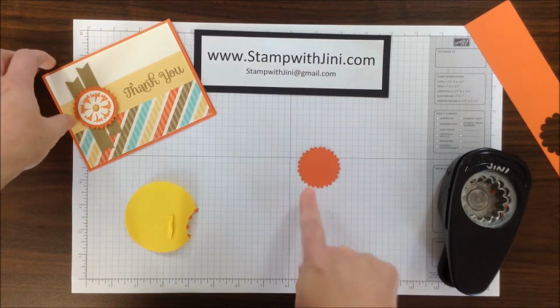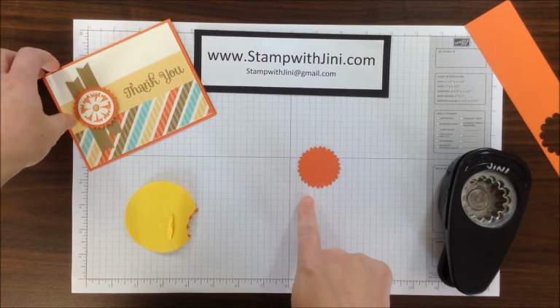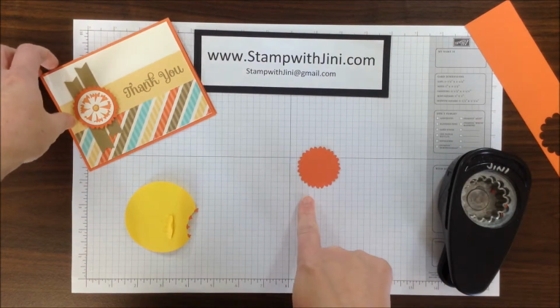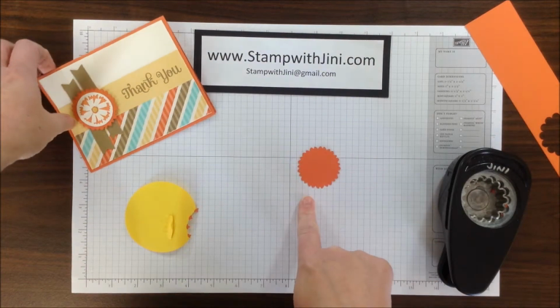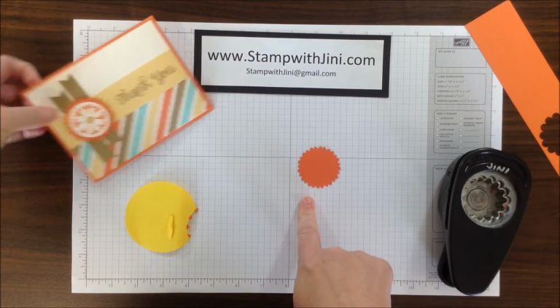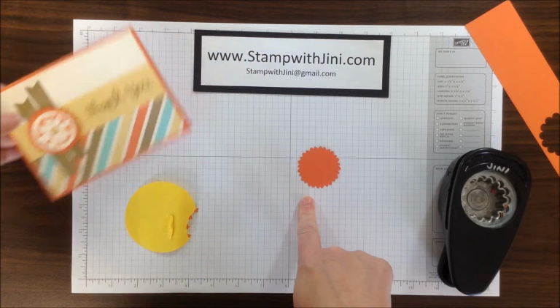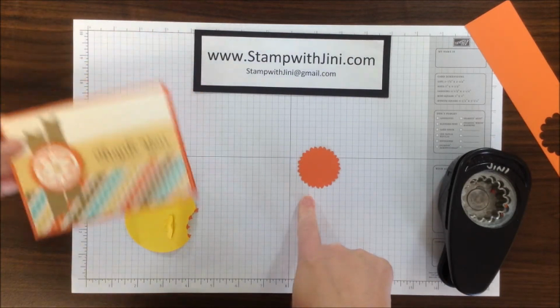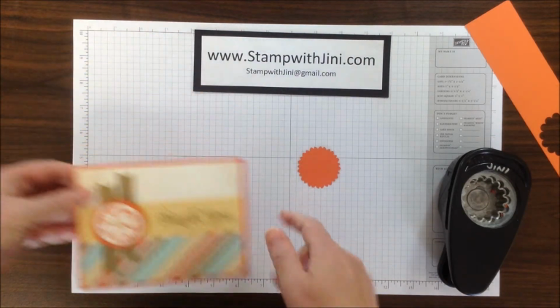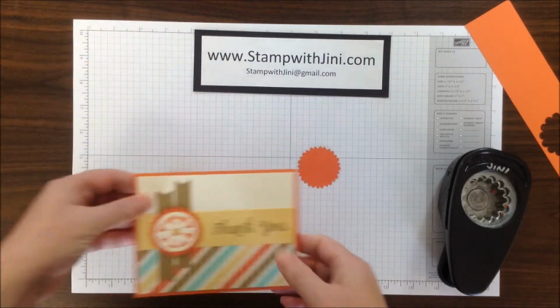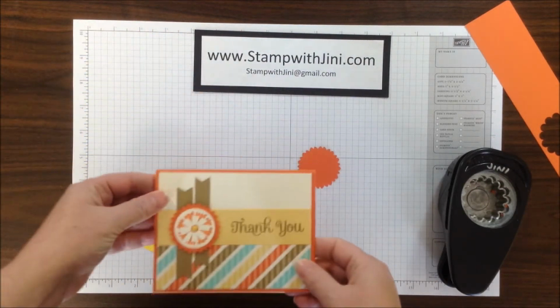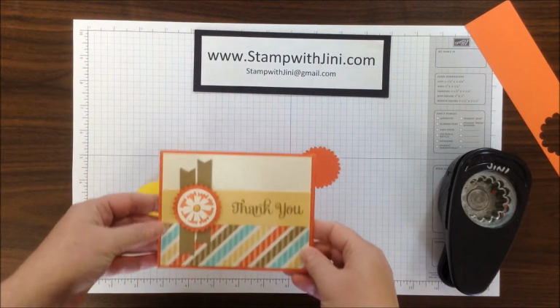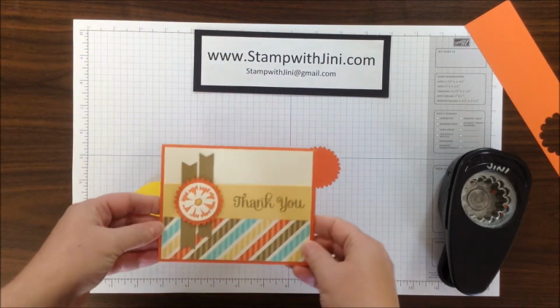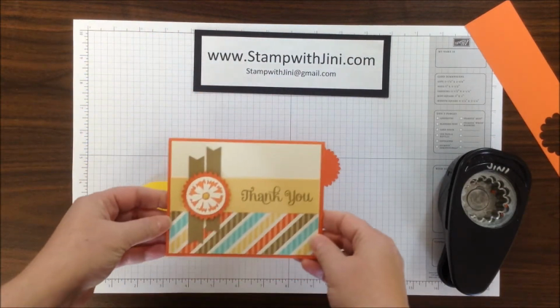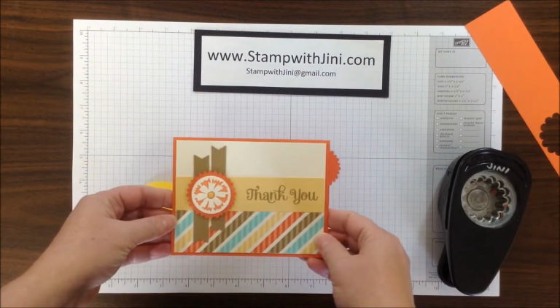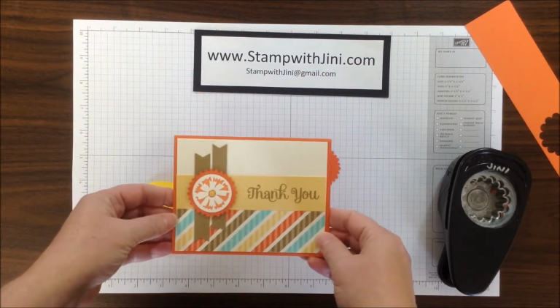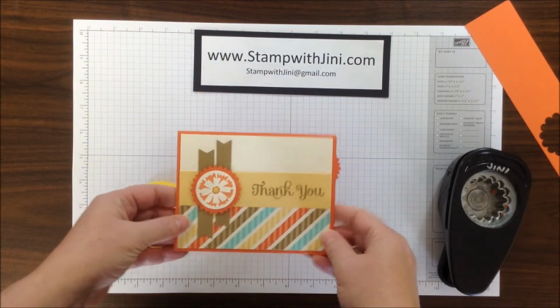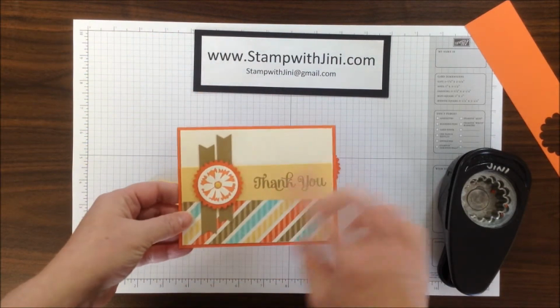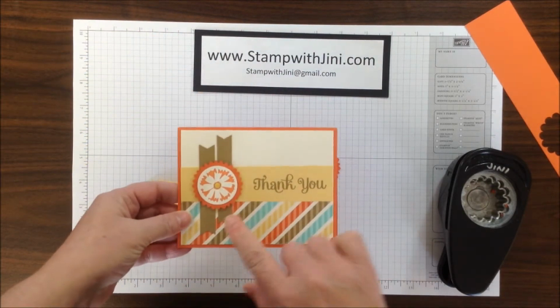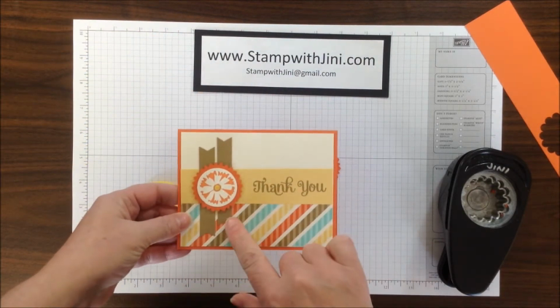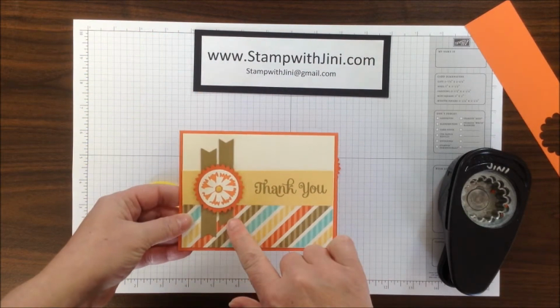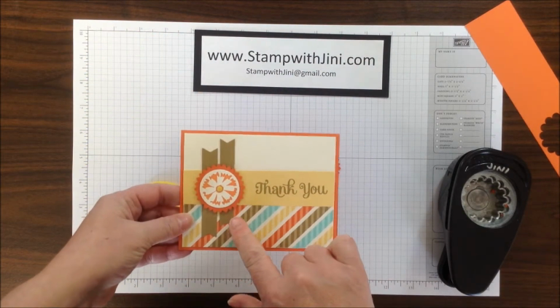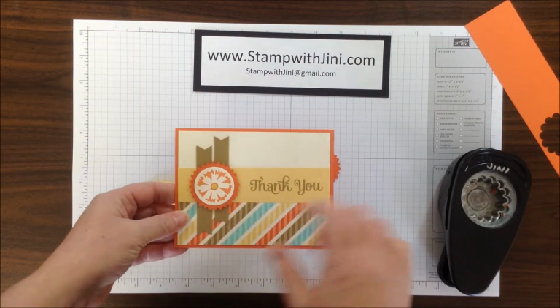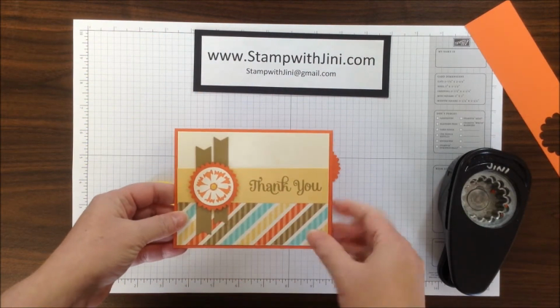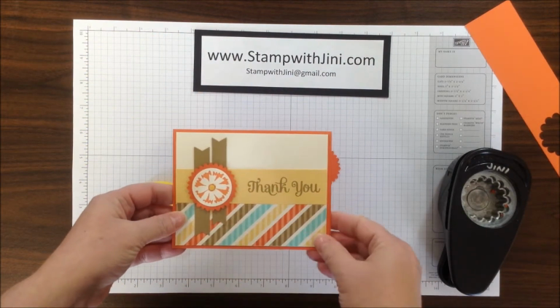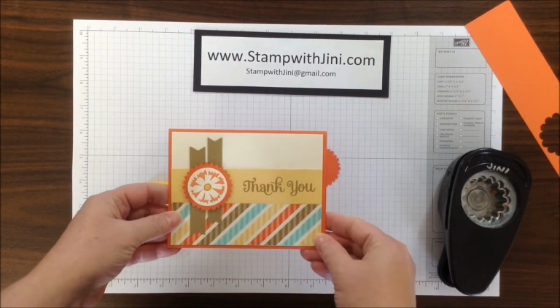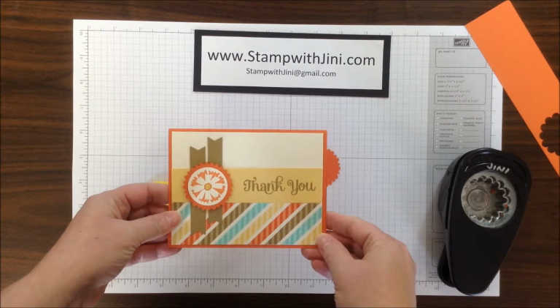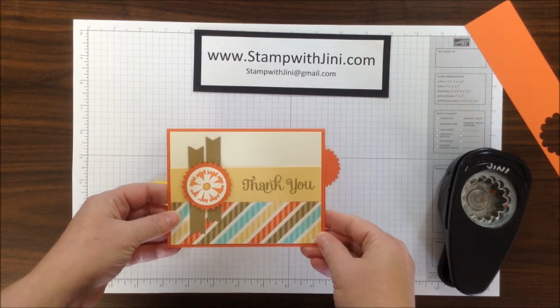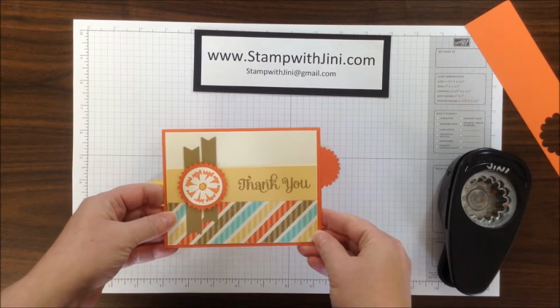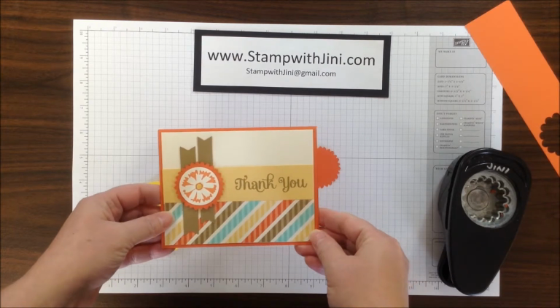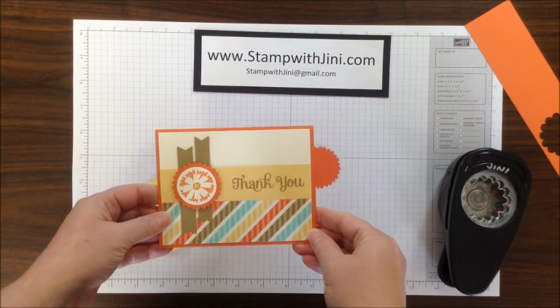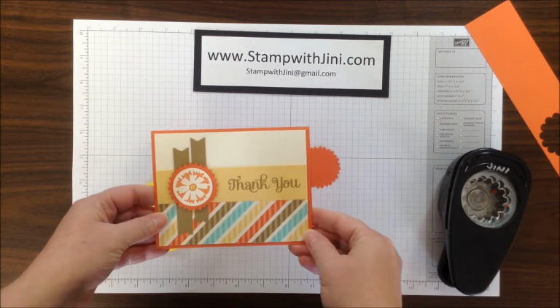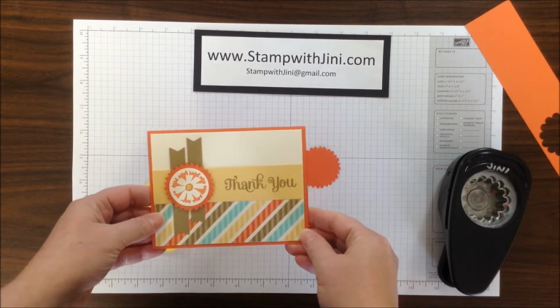So let me show you the card again. Here it is — the Scallop Circle Starburst Medallion.